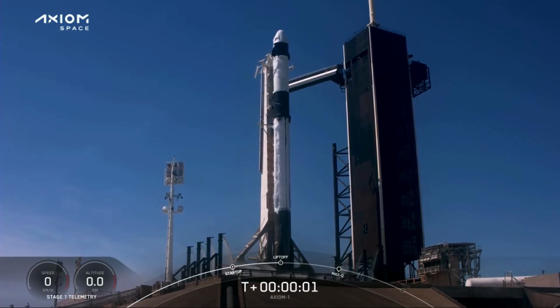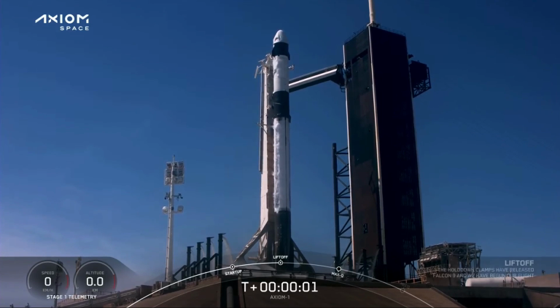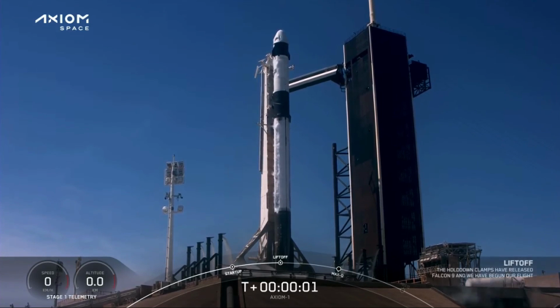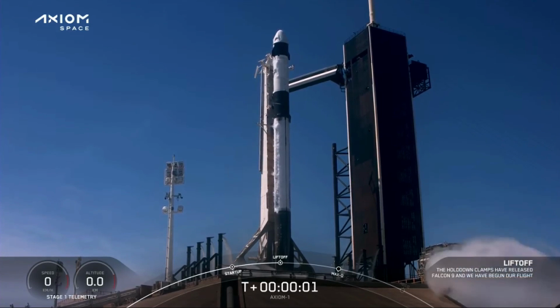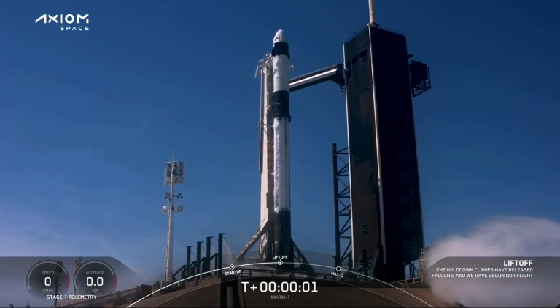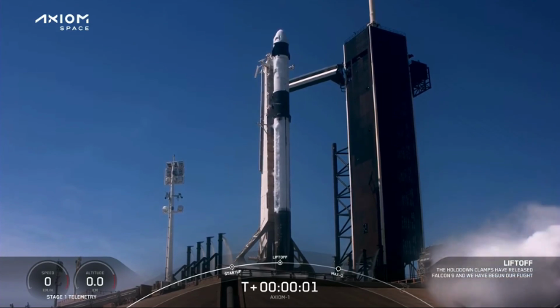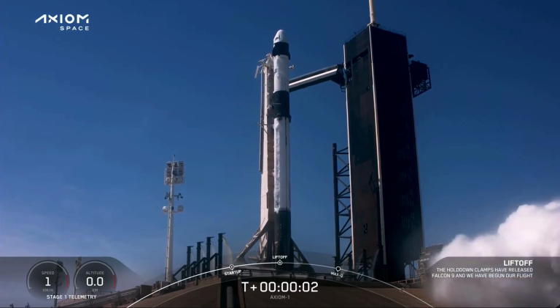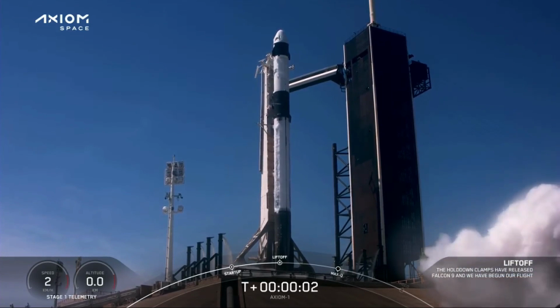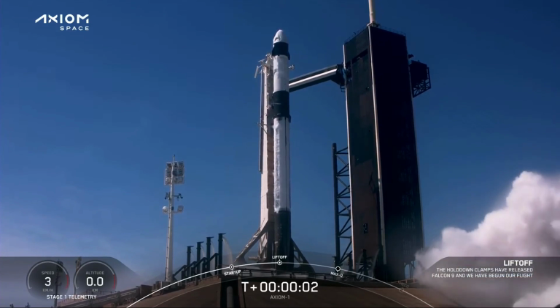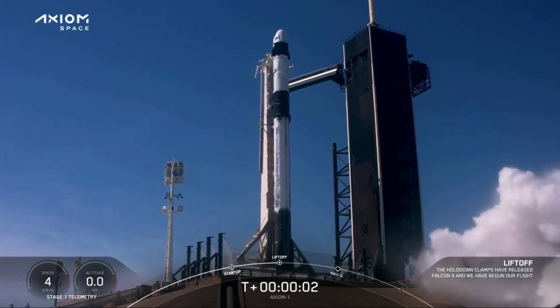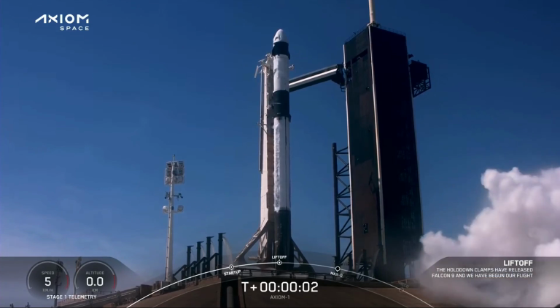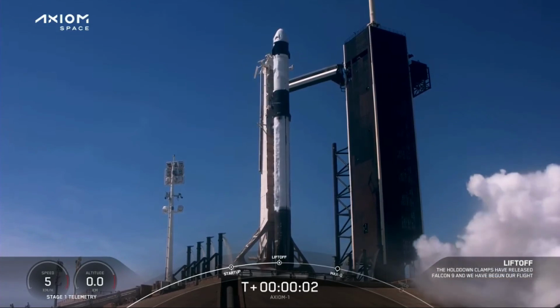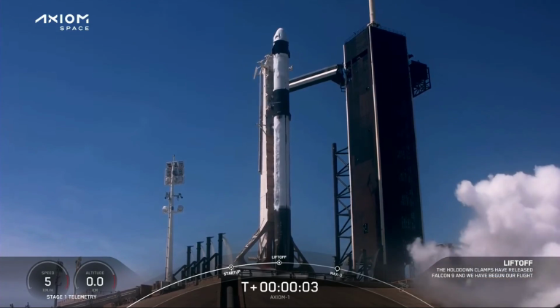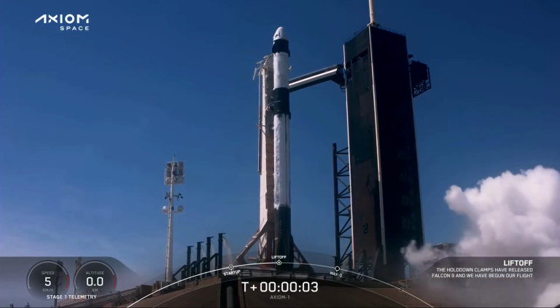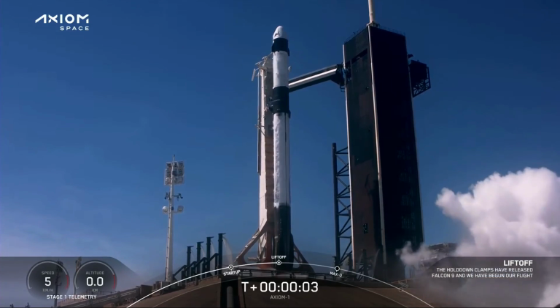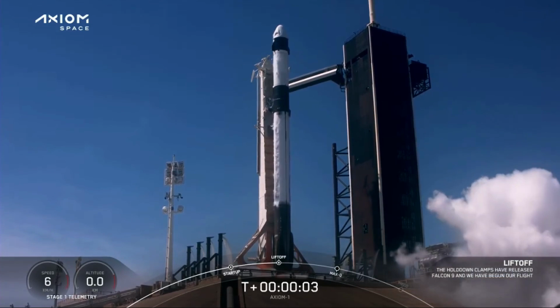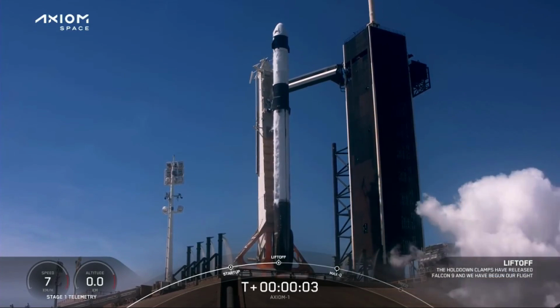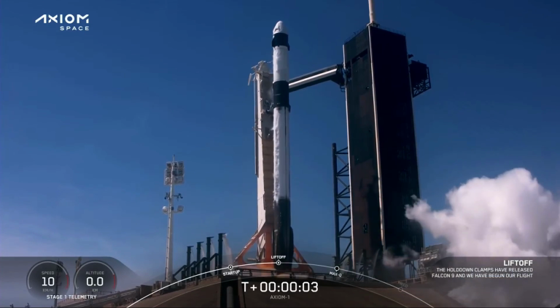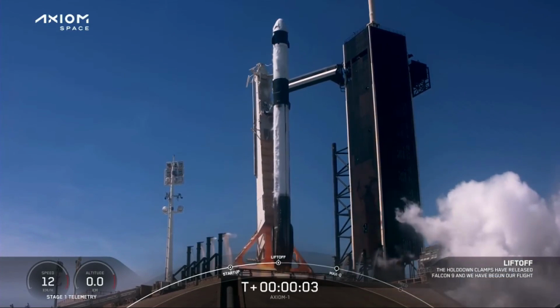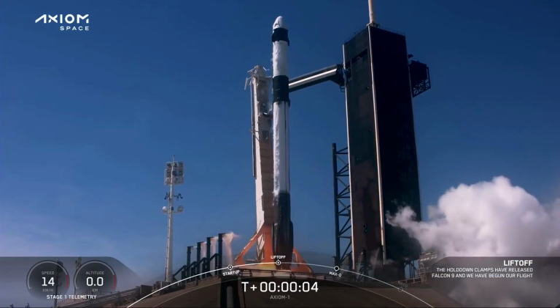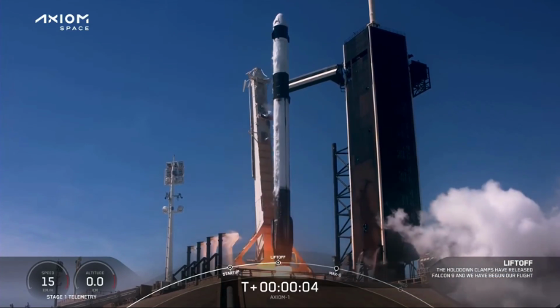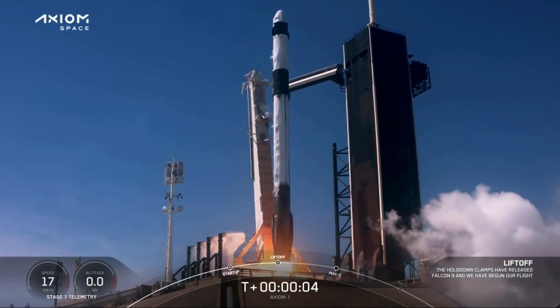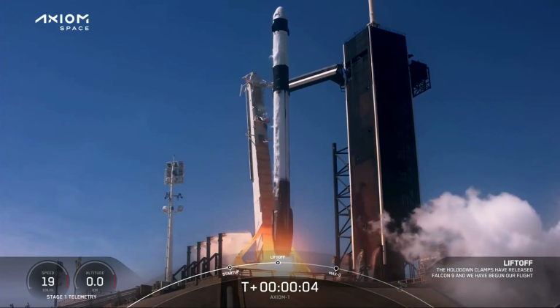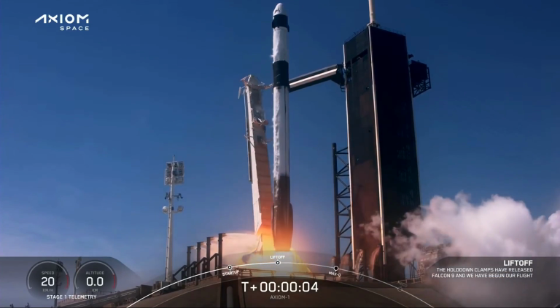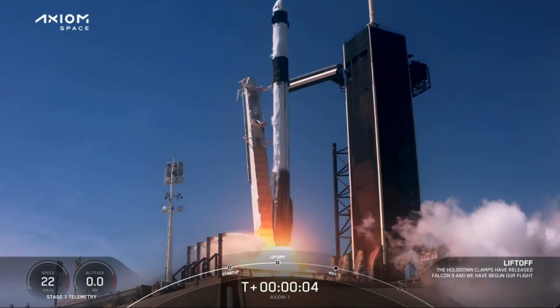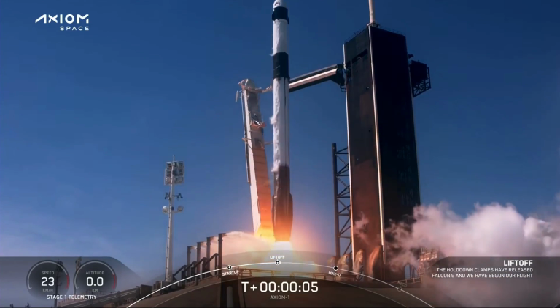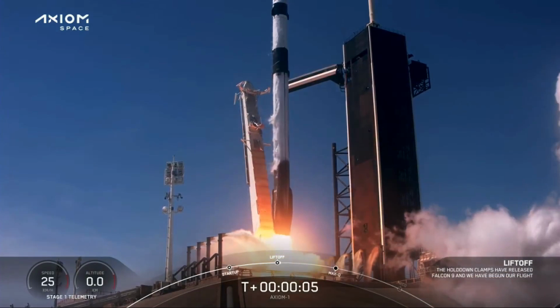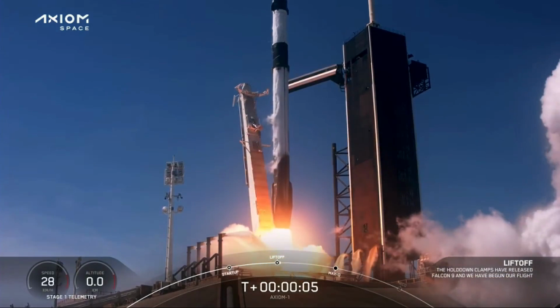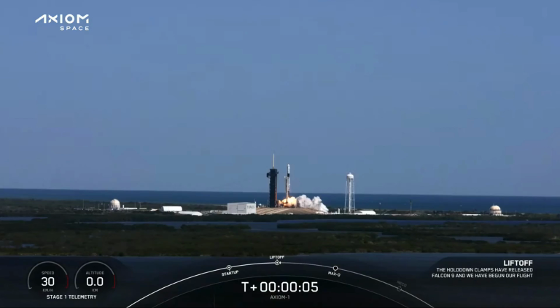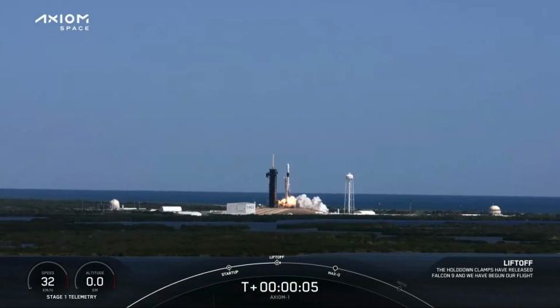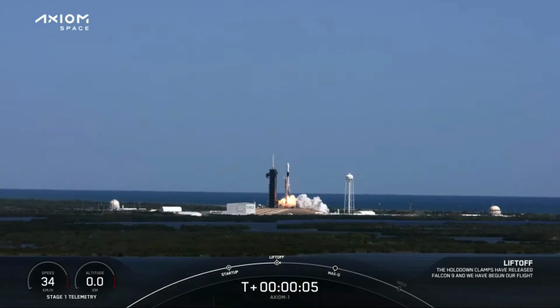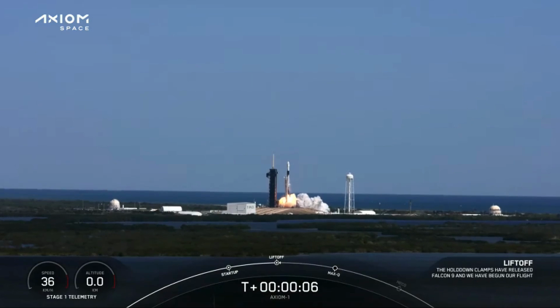Ignition. Stop. Go Falcon. Go Dragon. Got speed. Axiom 1.